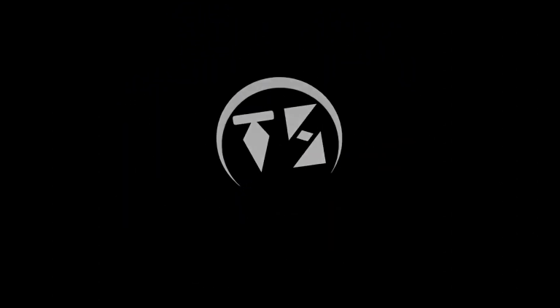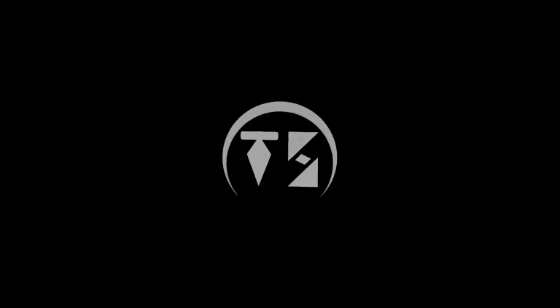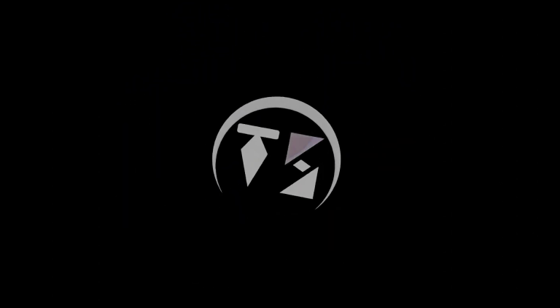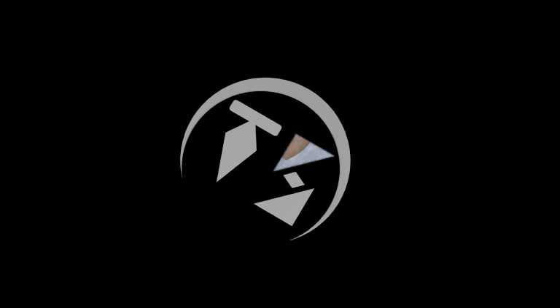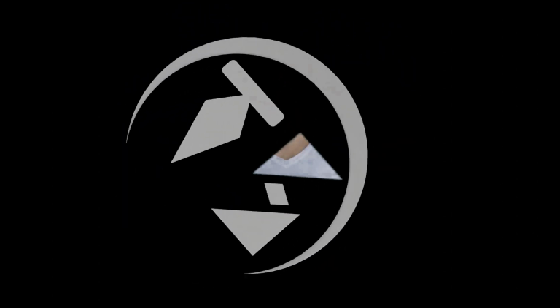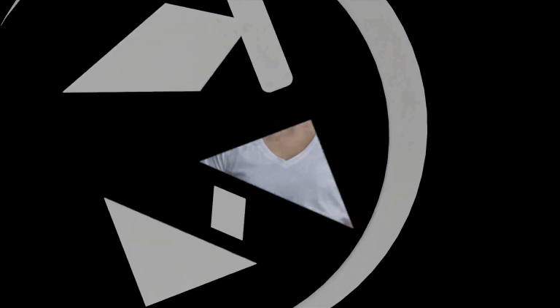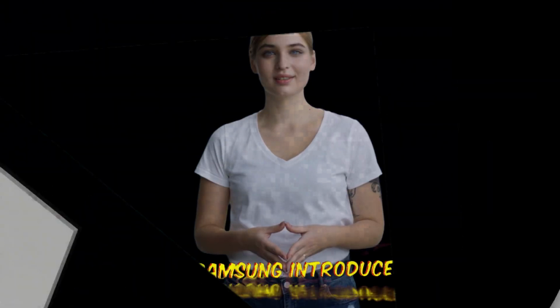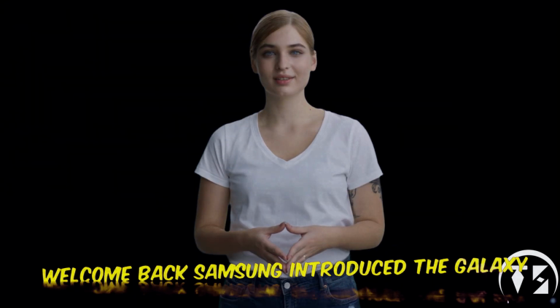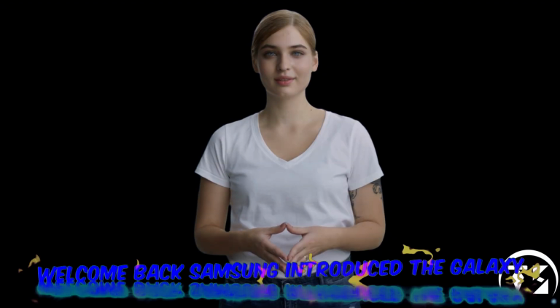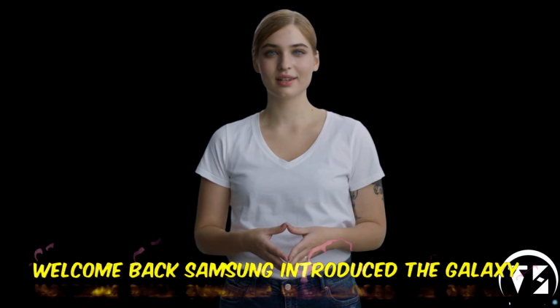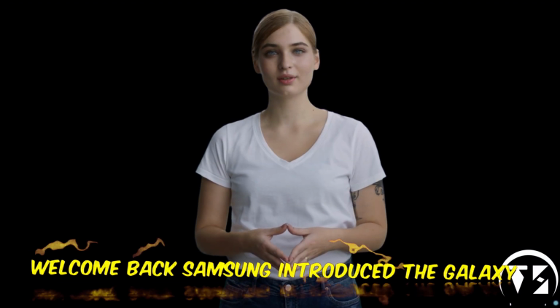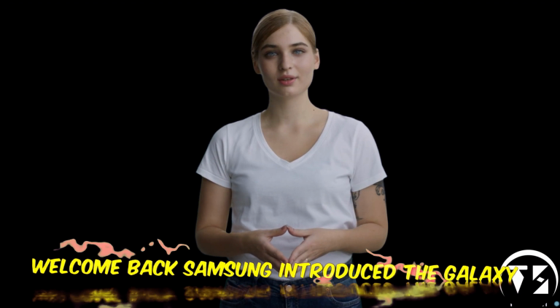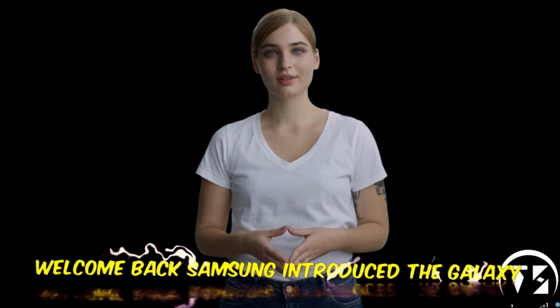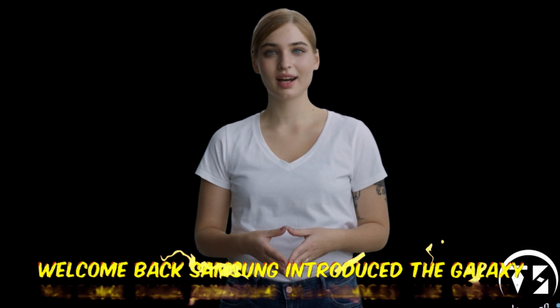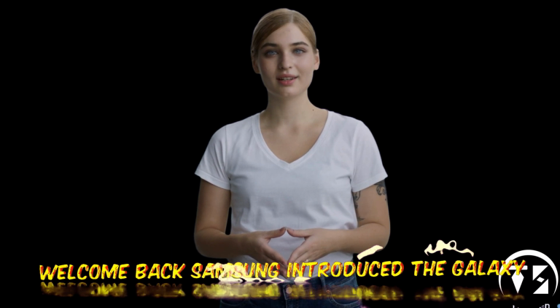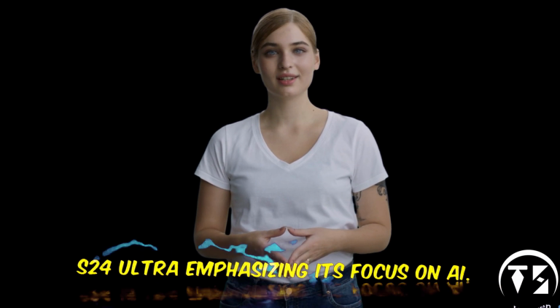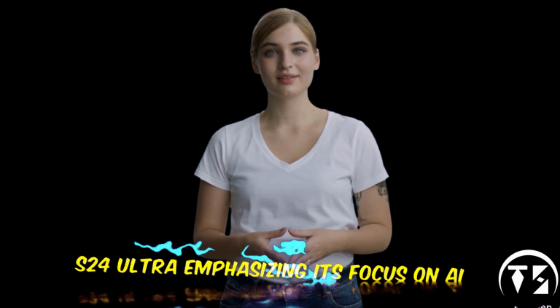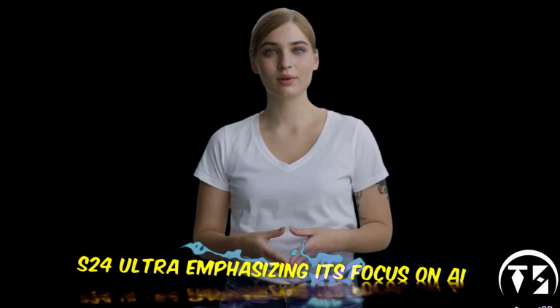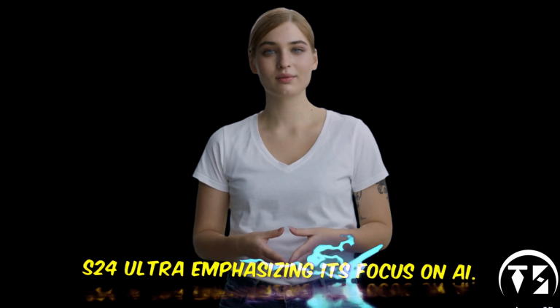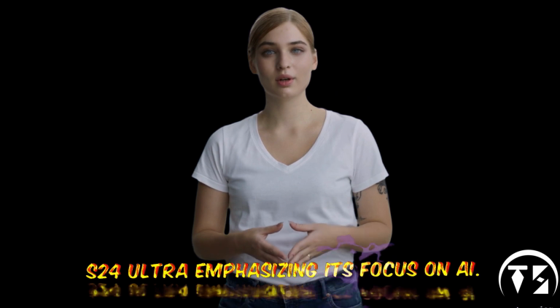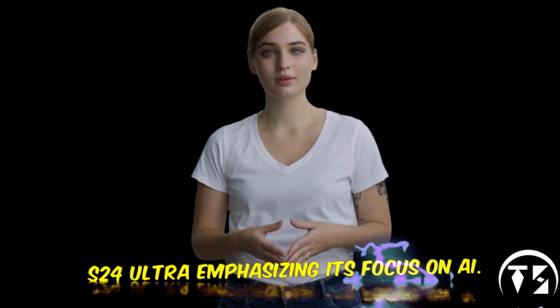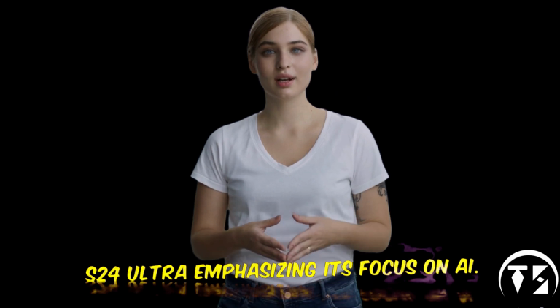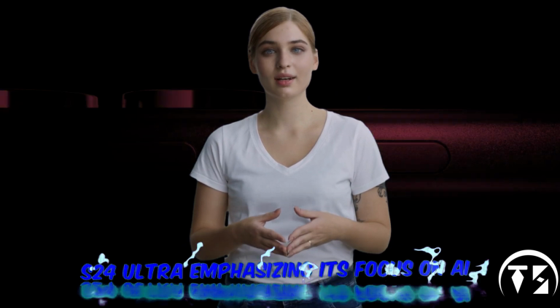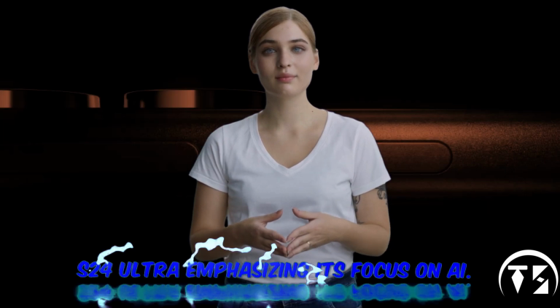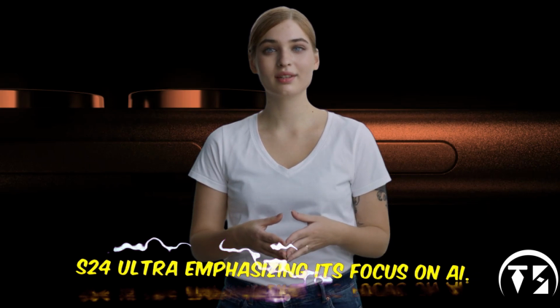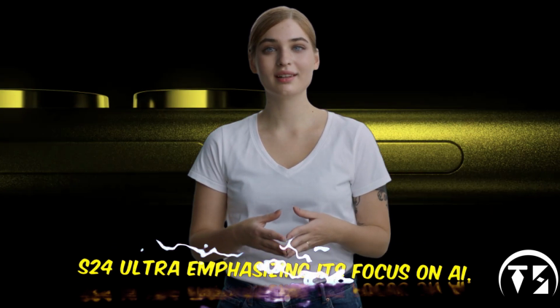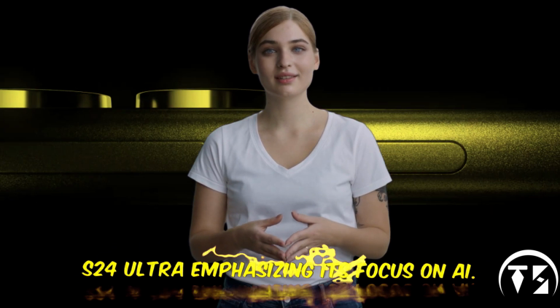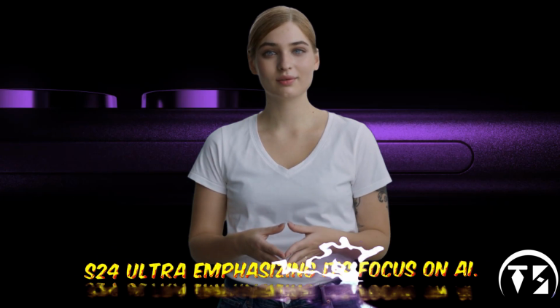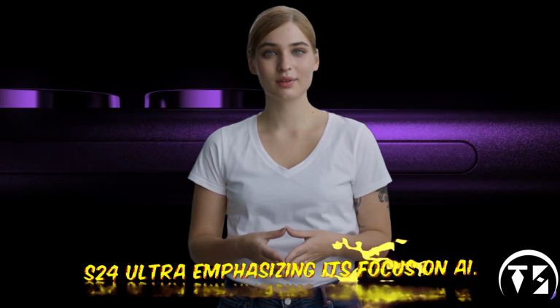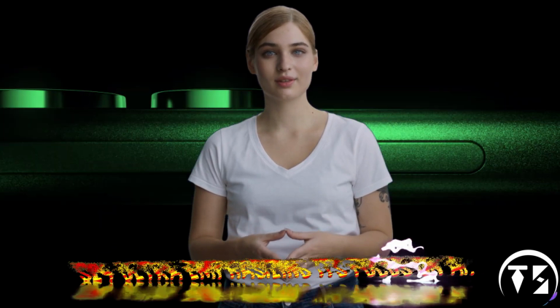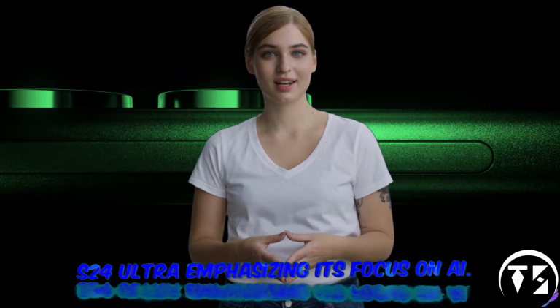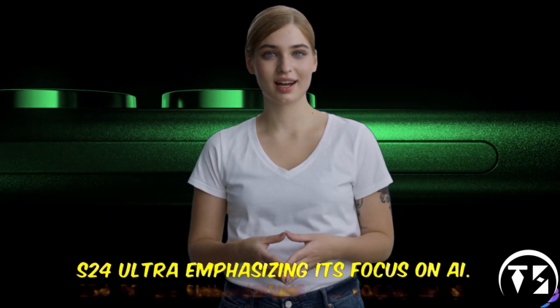Welcome back. Samsung introduced the Galaxy S24 Ultra, emphasizing its focus on AI.